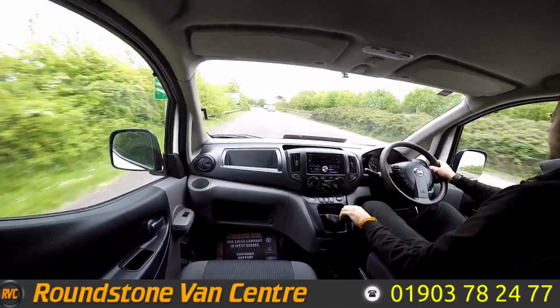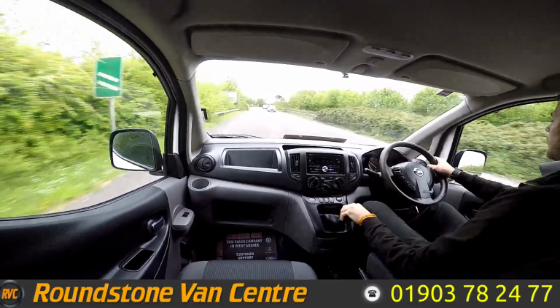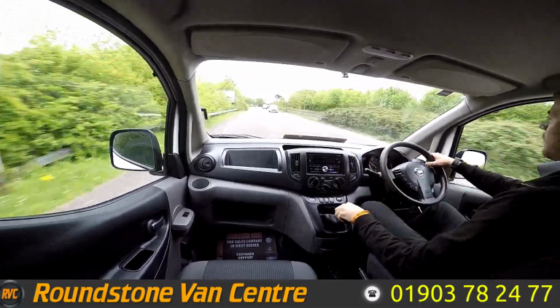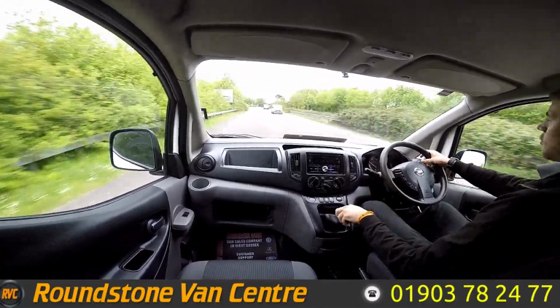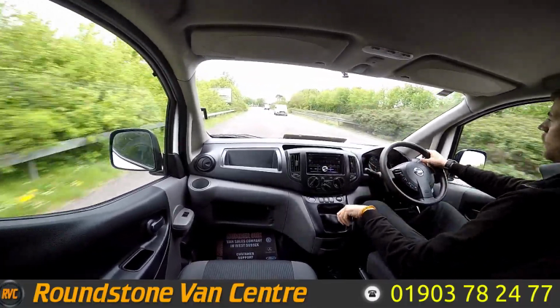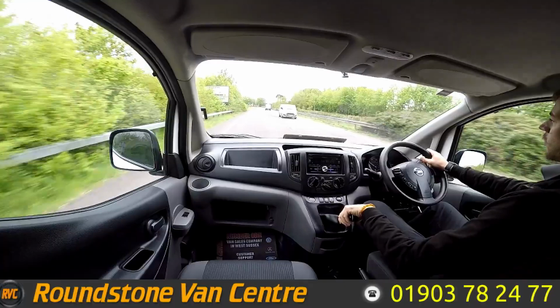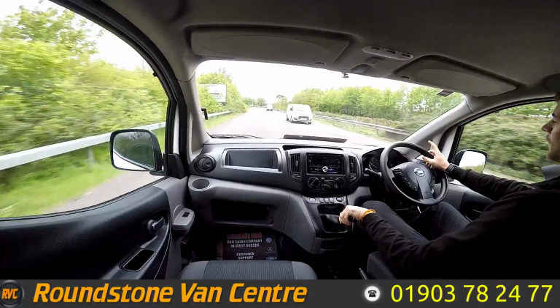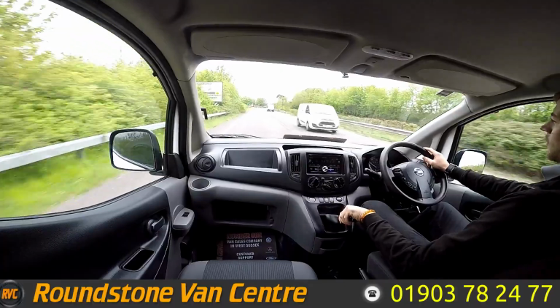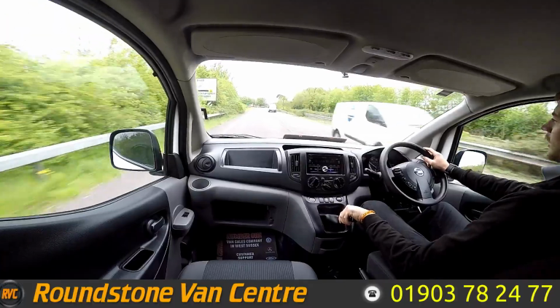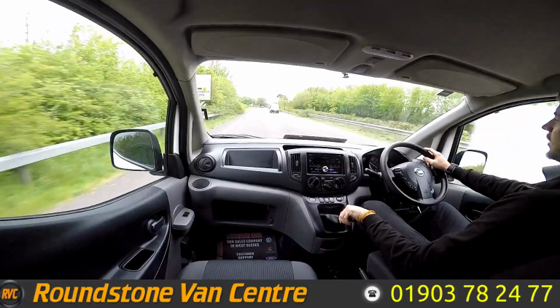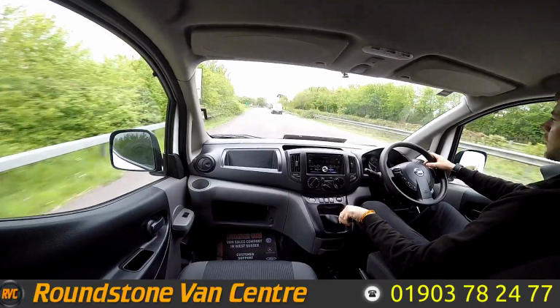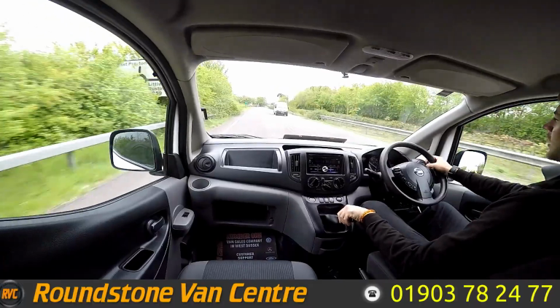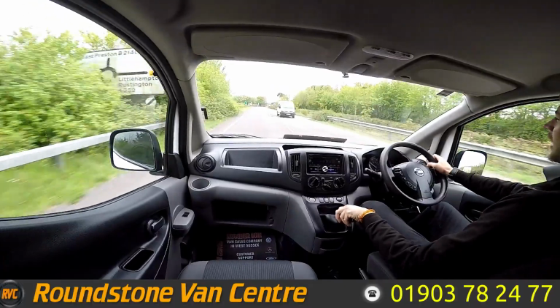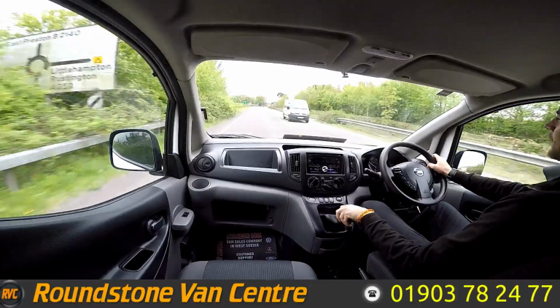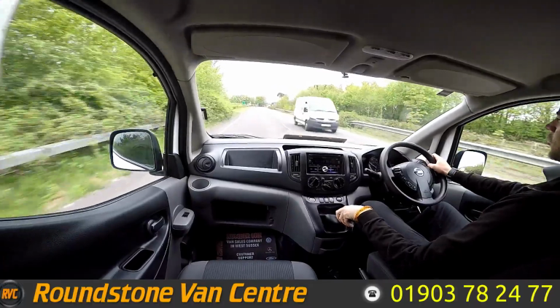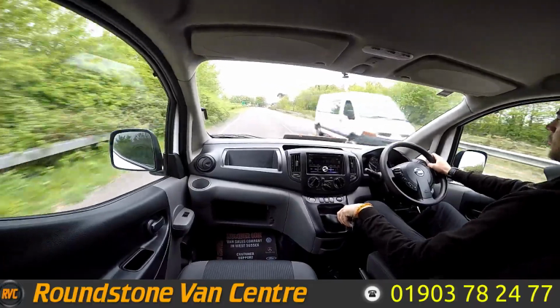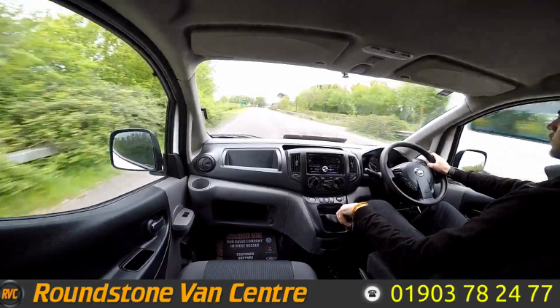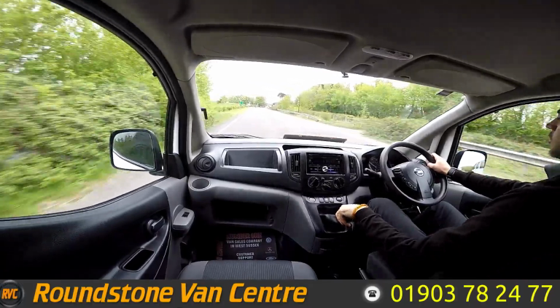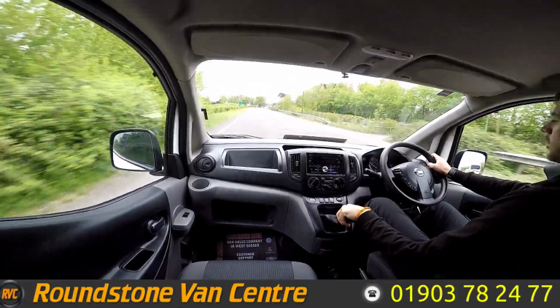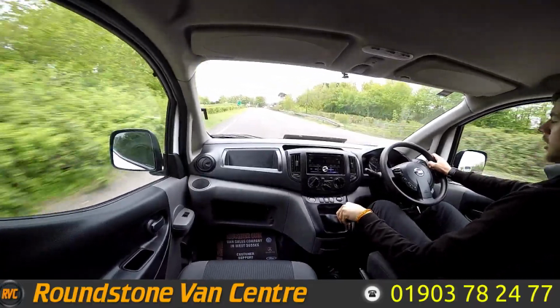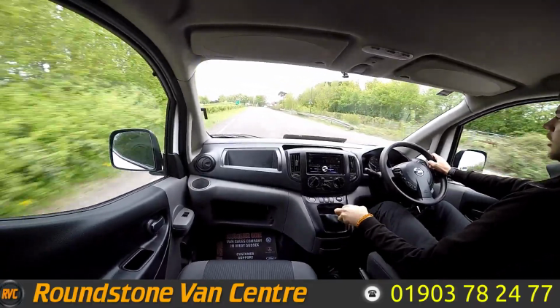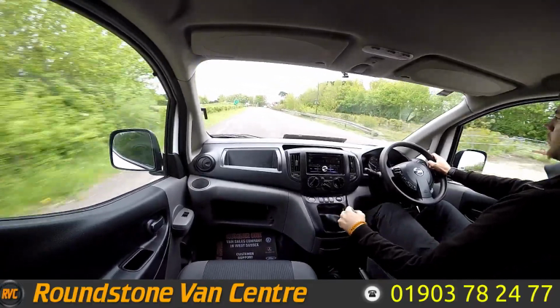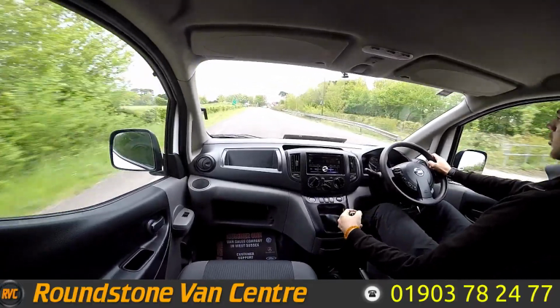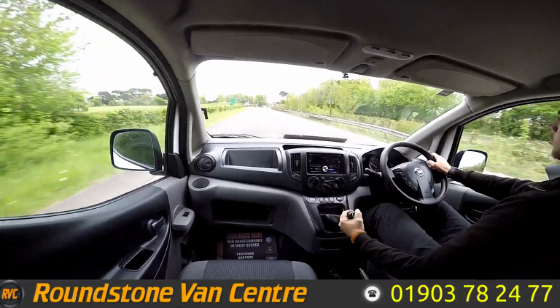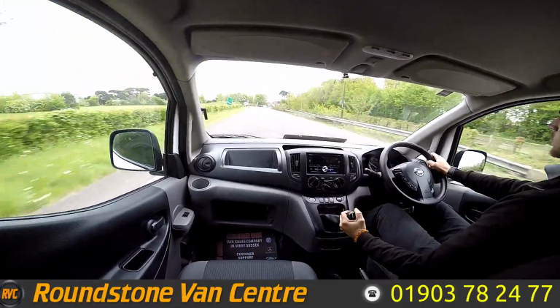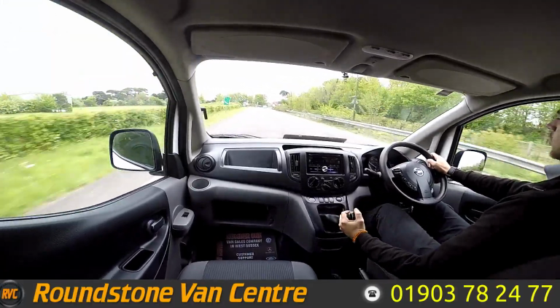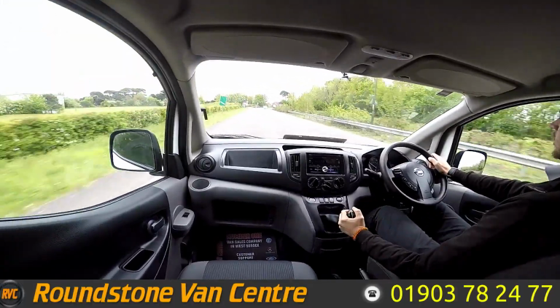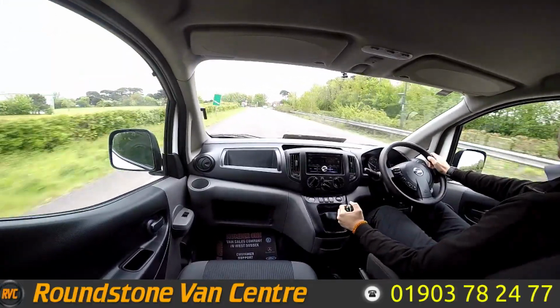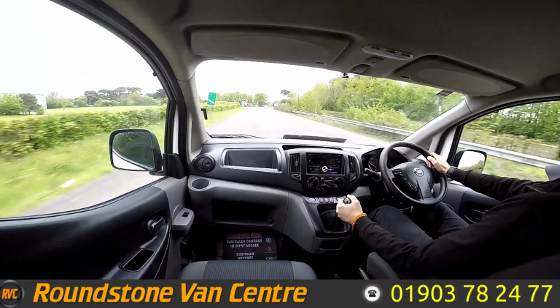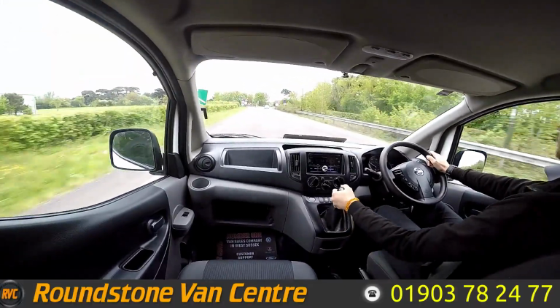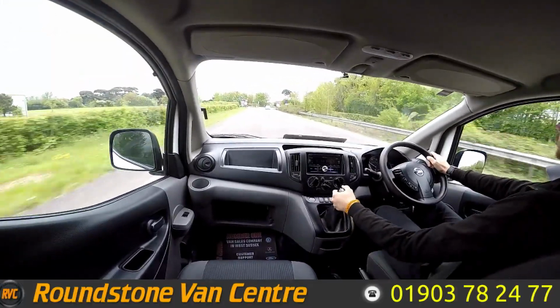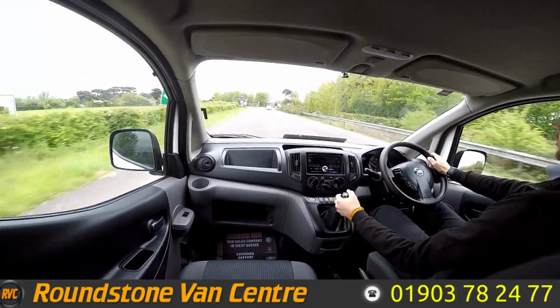That's going to be it for the tour of the 2013 Nissan NV200. Hope you guys all enjoyed it and I hope you all have a nice day.